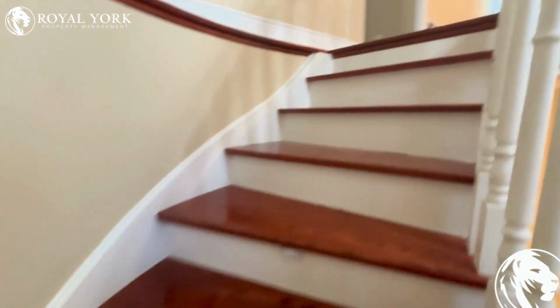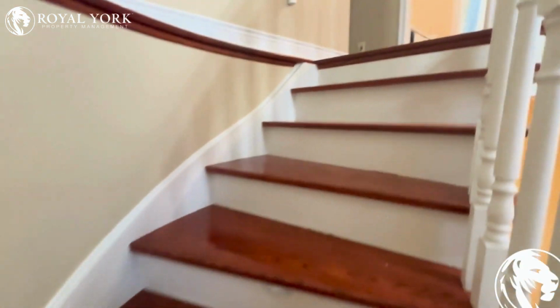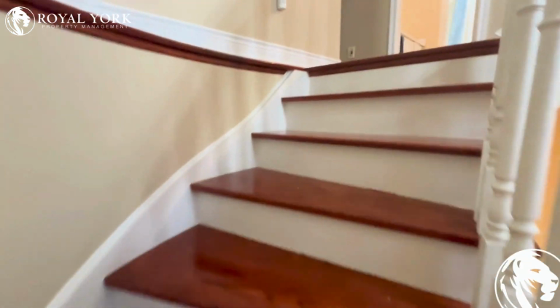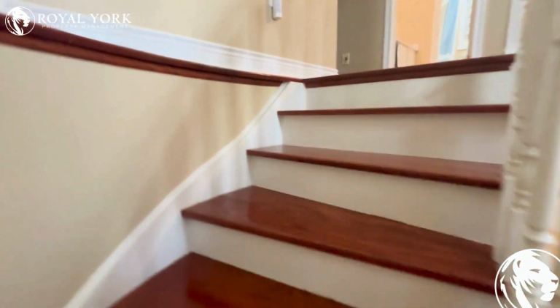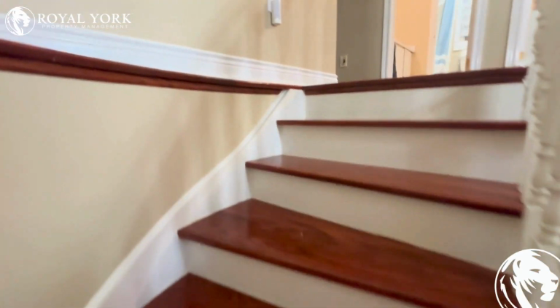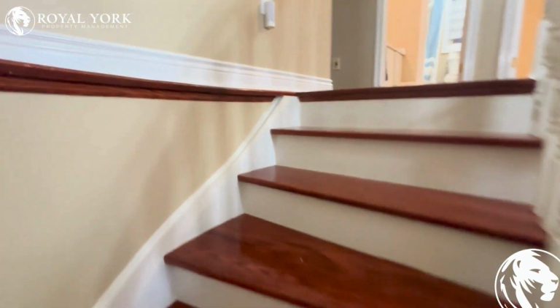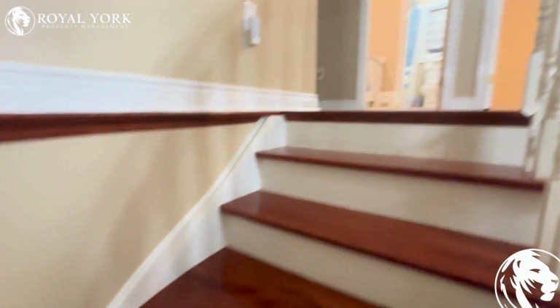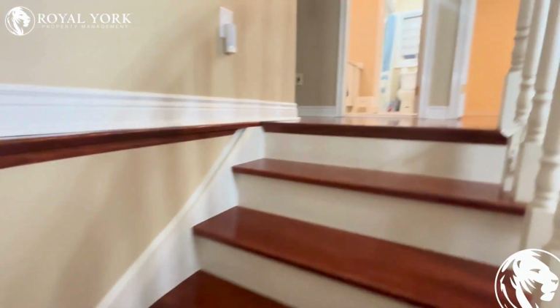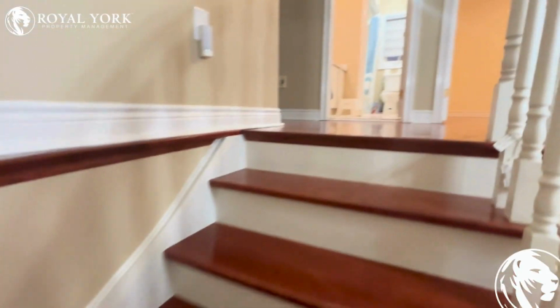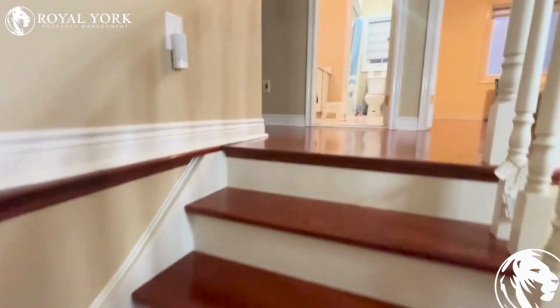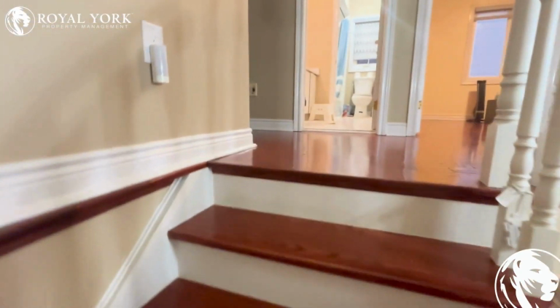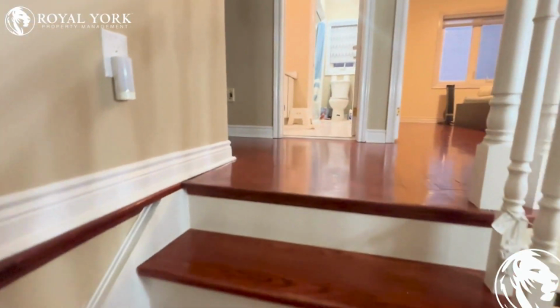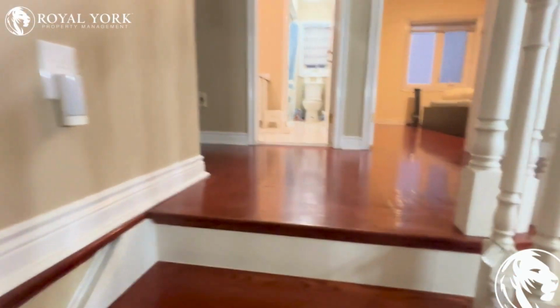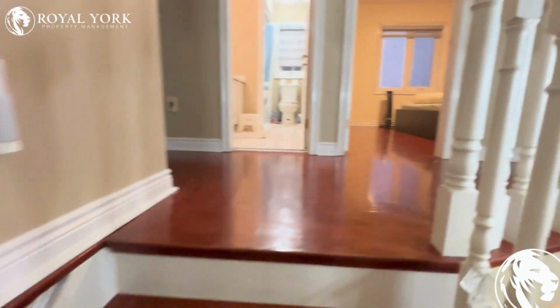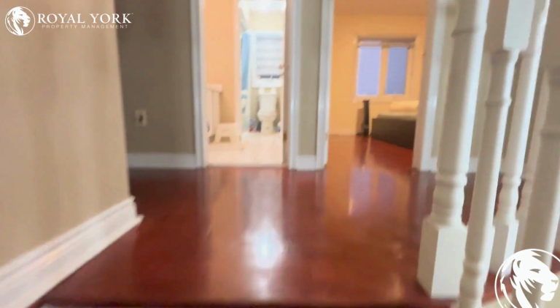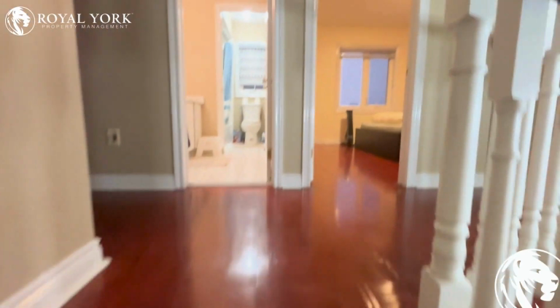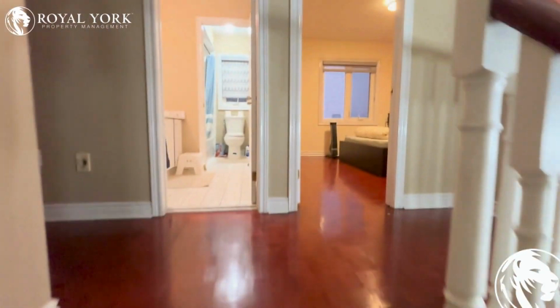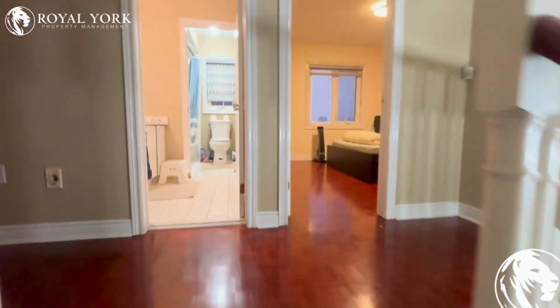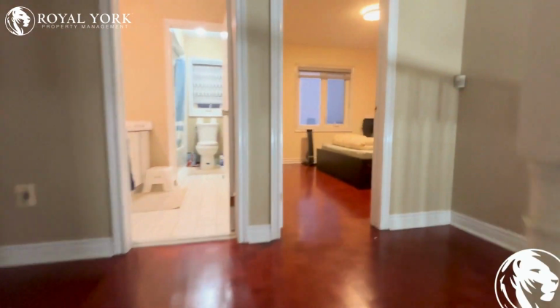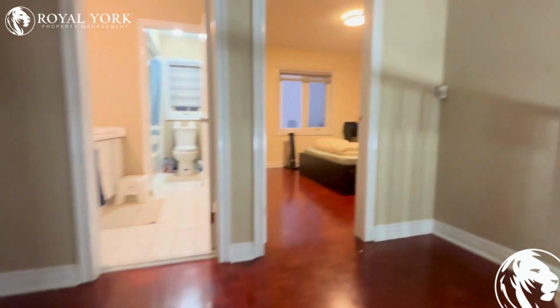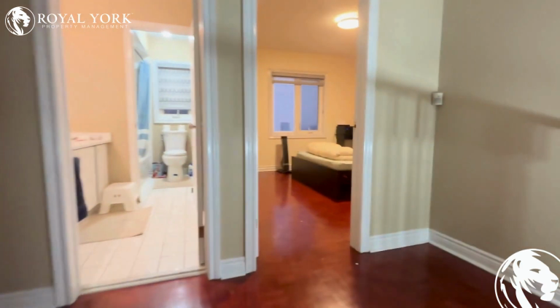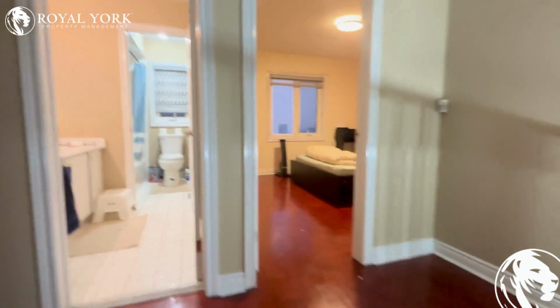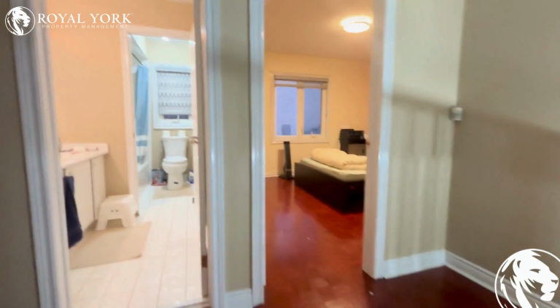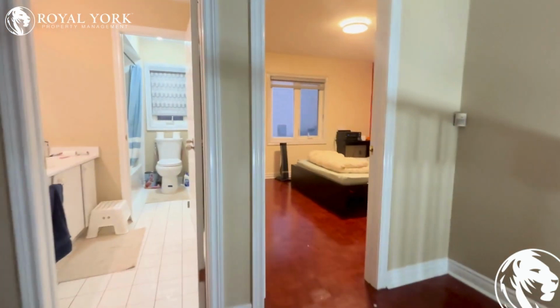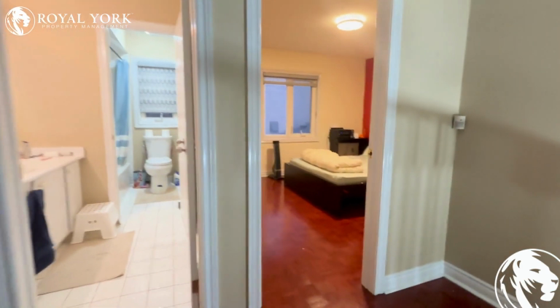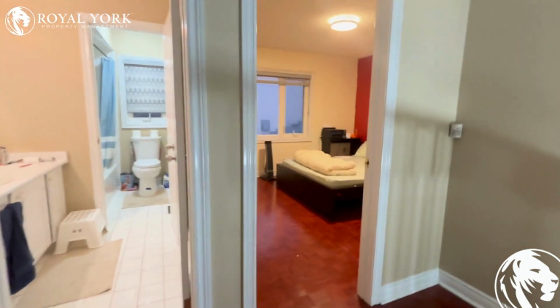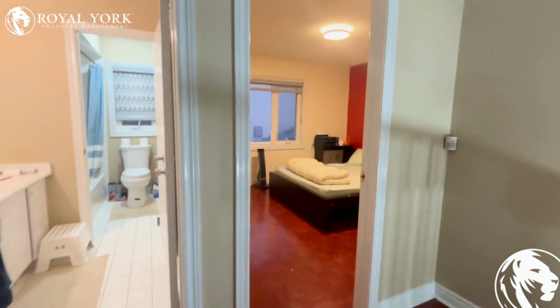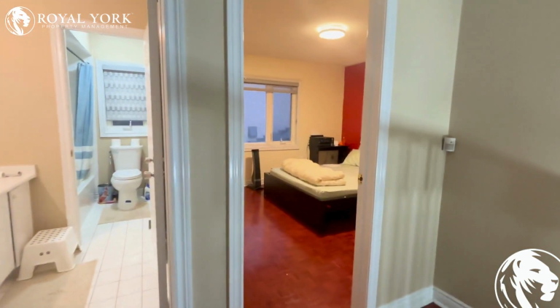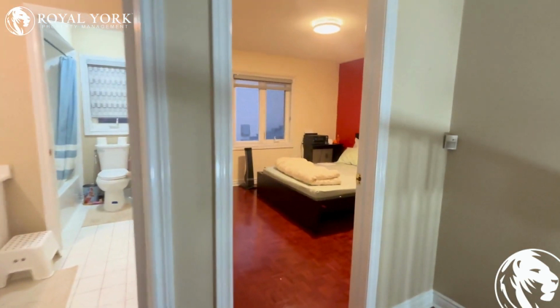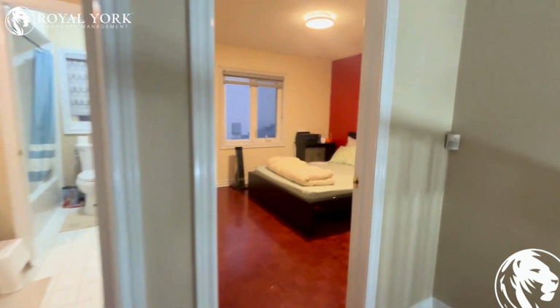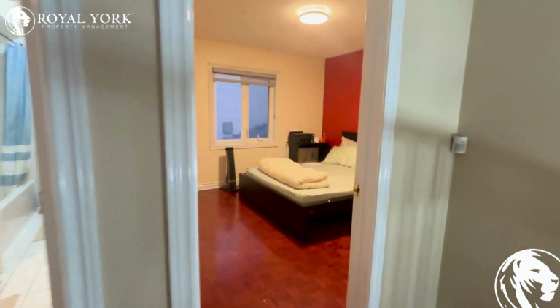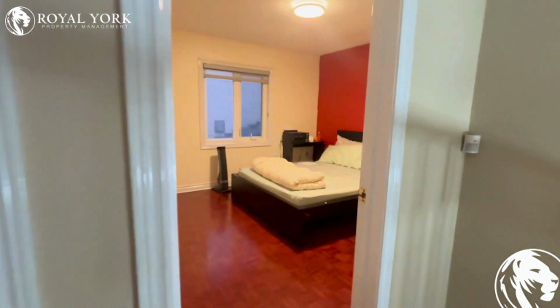Notice that it's all hardwood throughout the house, and parquet upstairs.